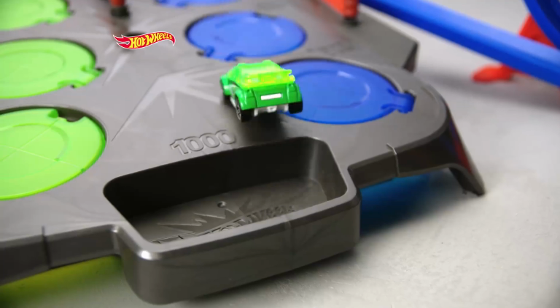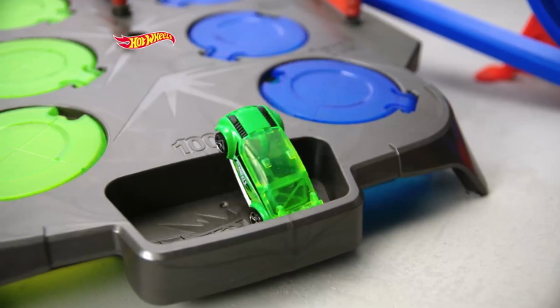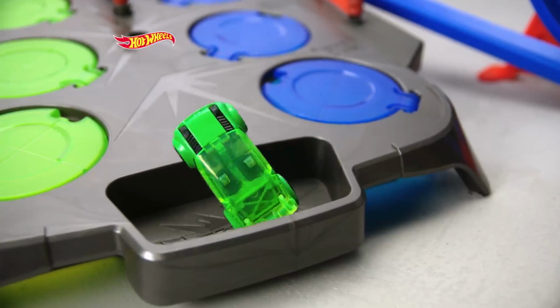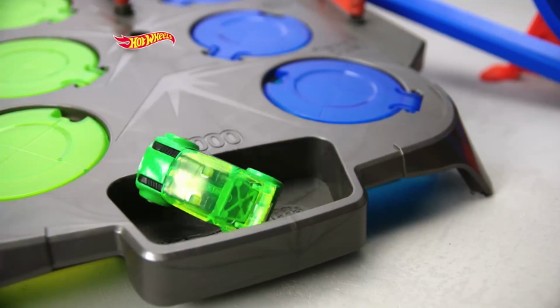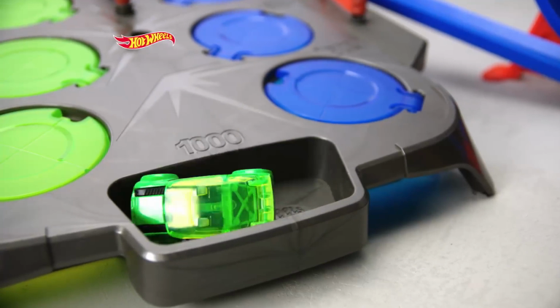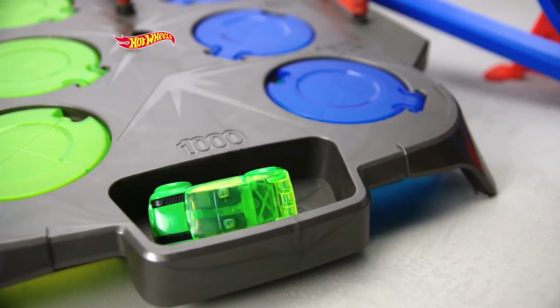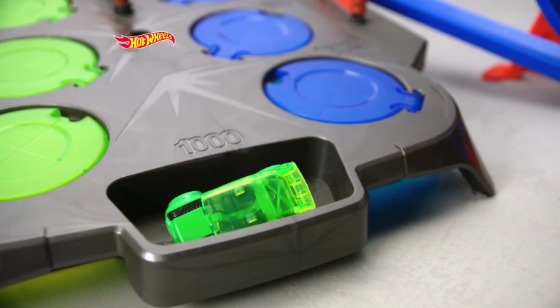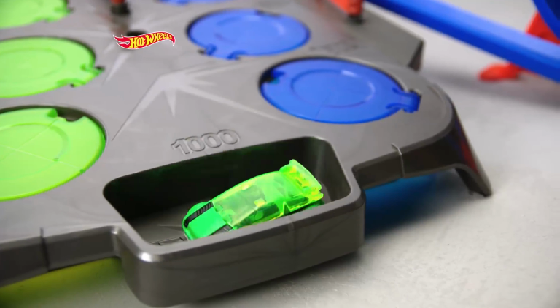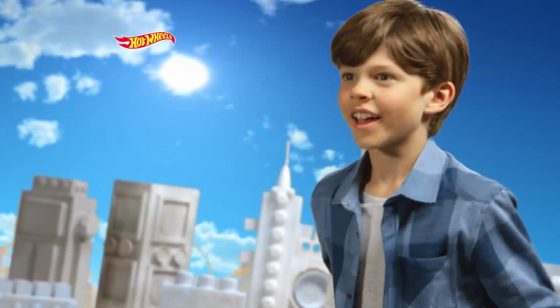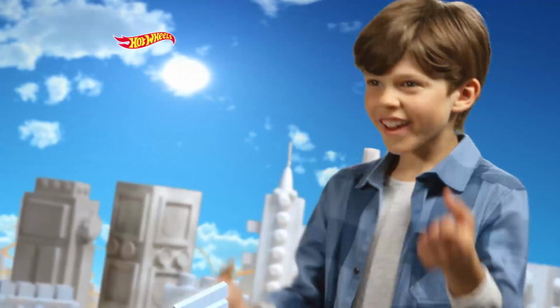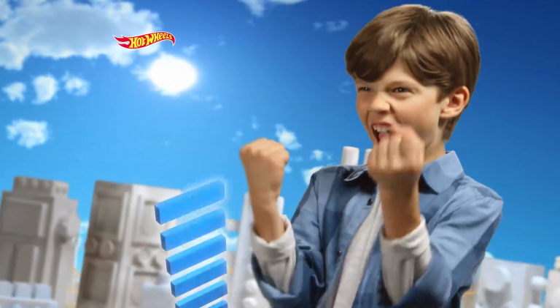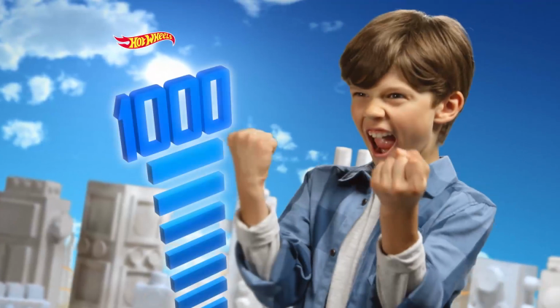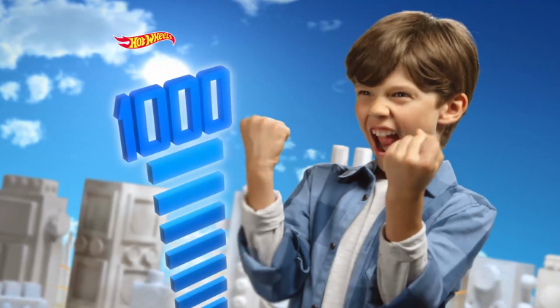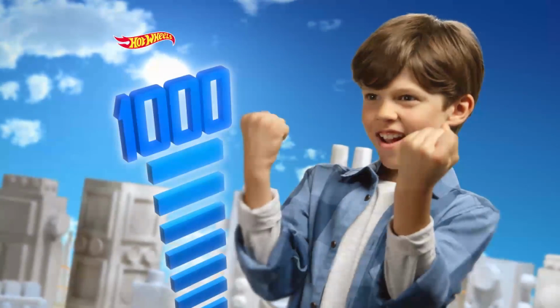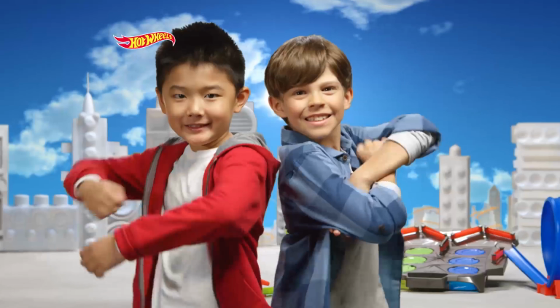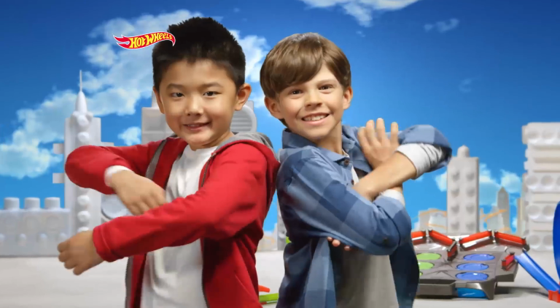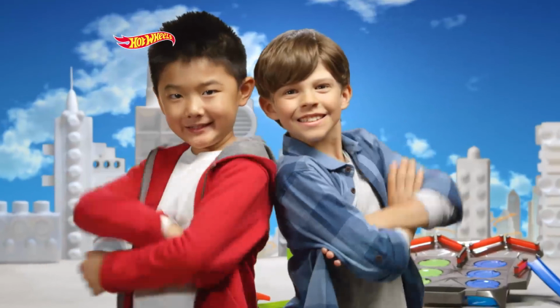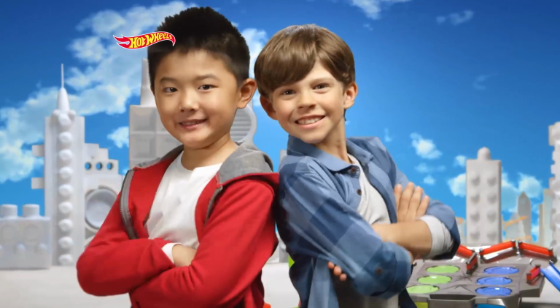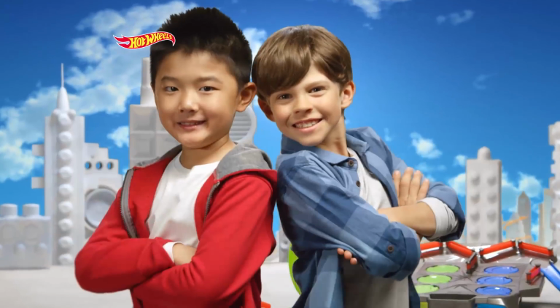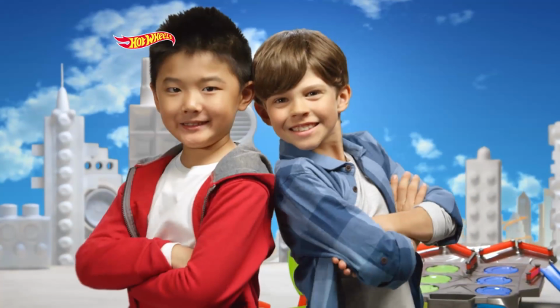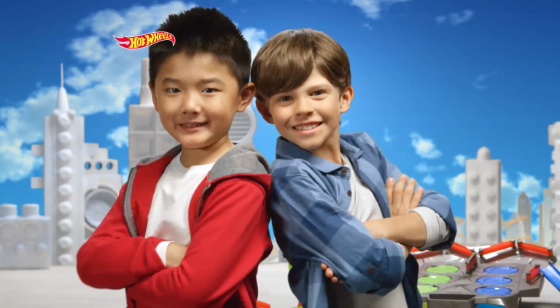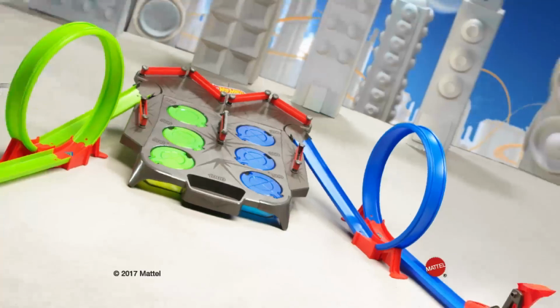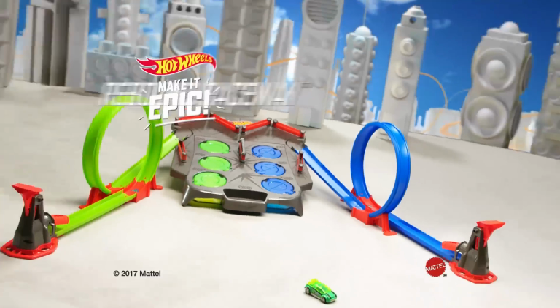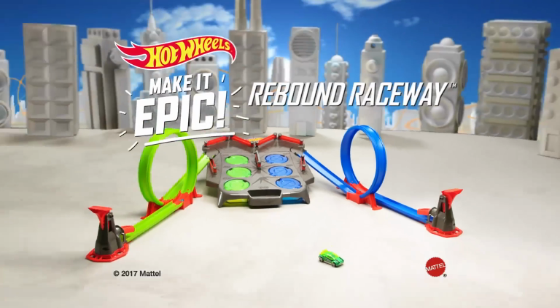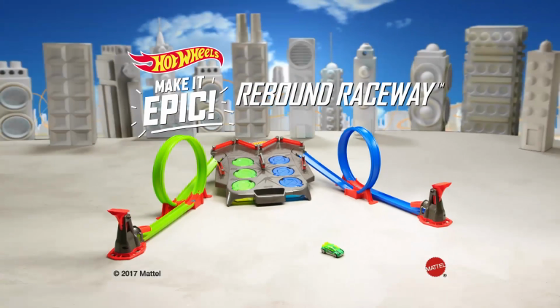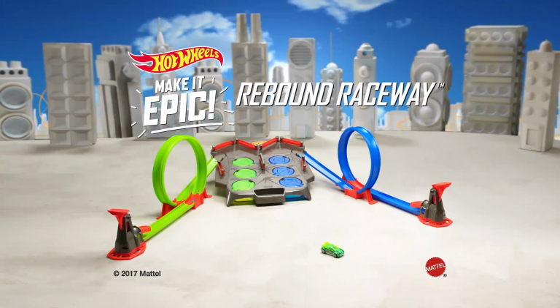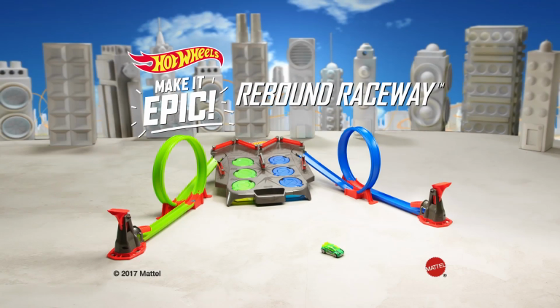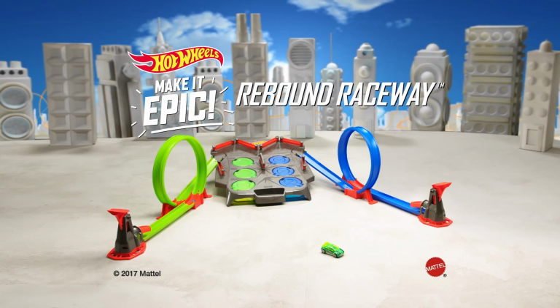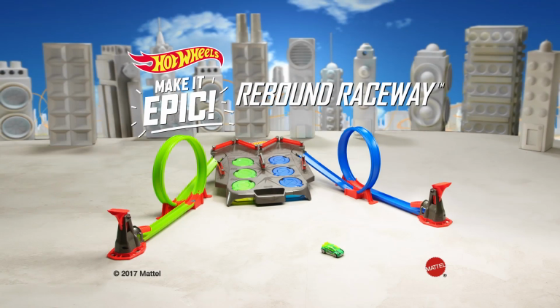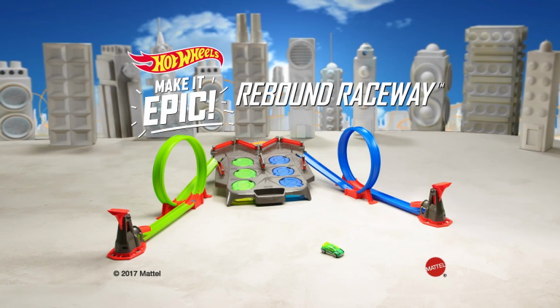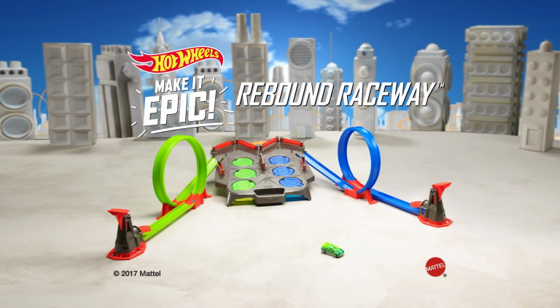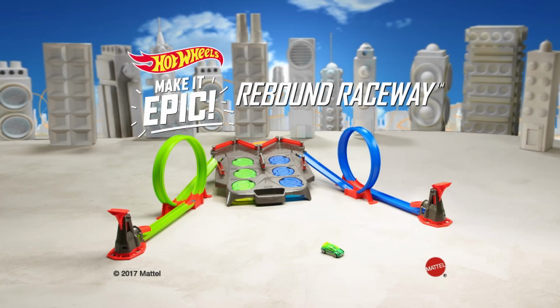We have a winner! Yeah! Make it epic with Hot Wheels Rebound Raceway Track Set.